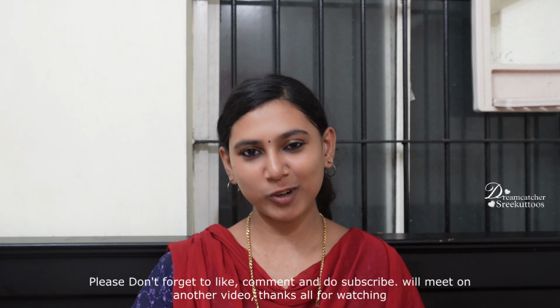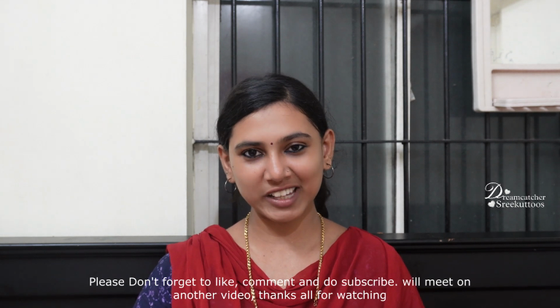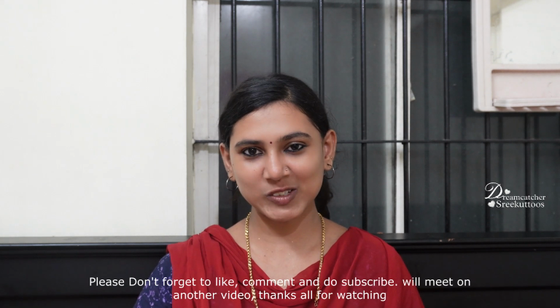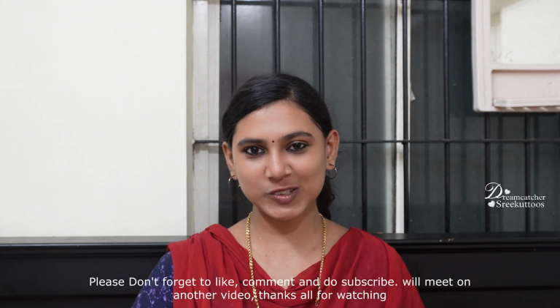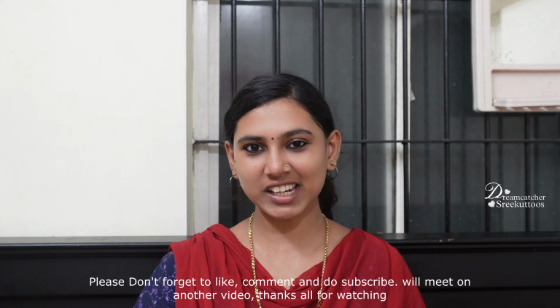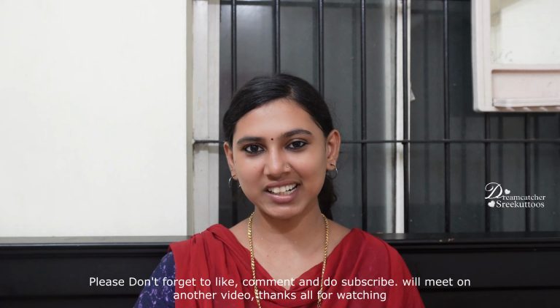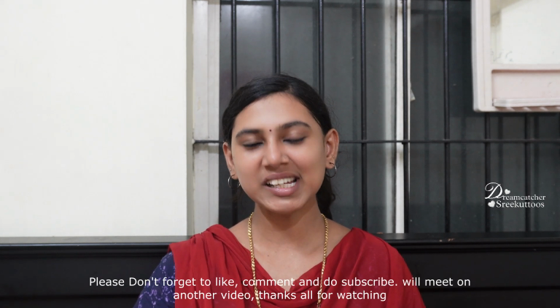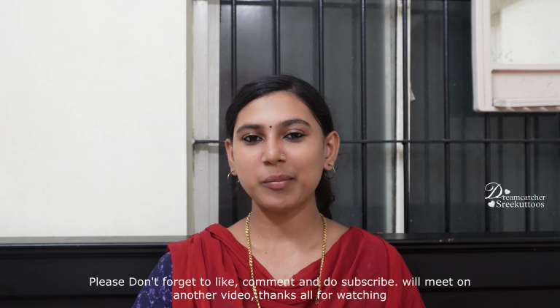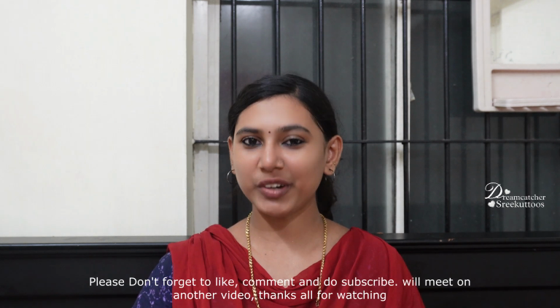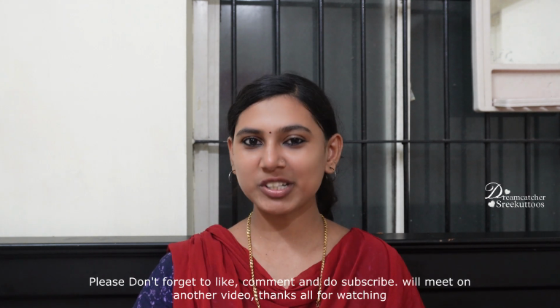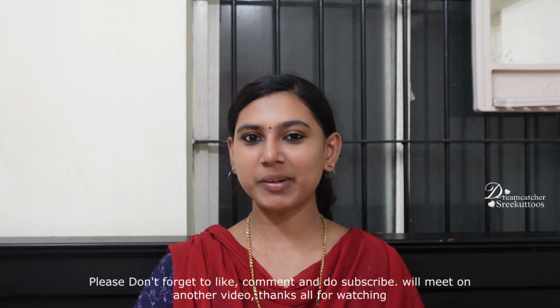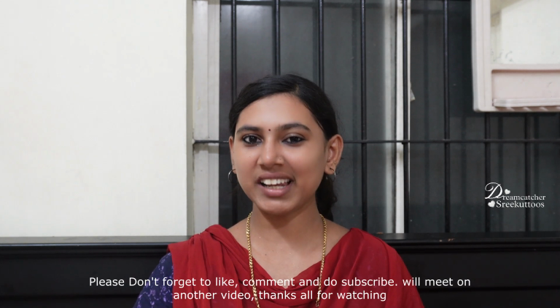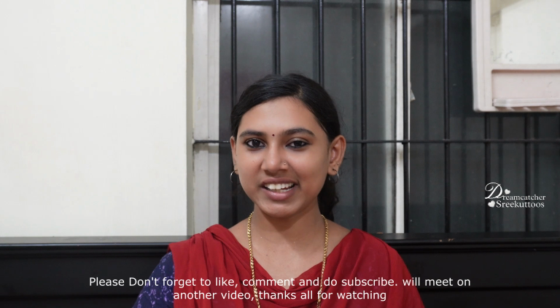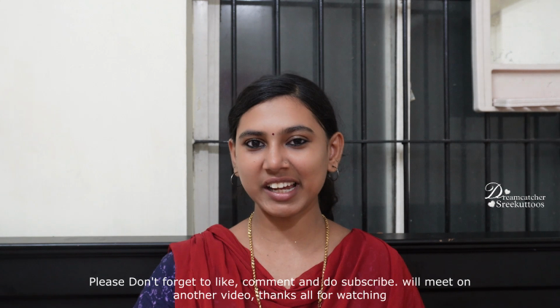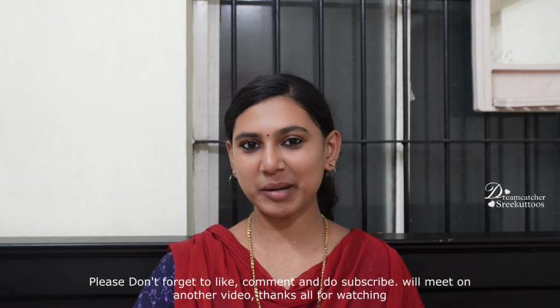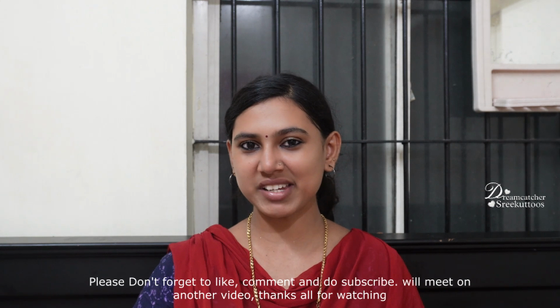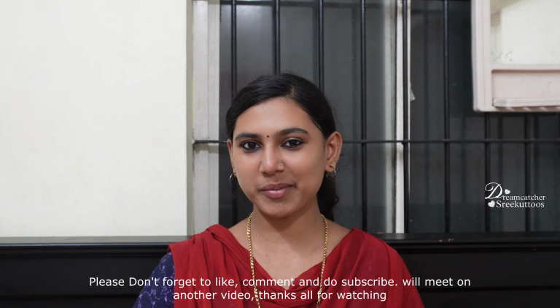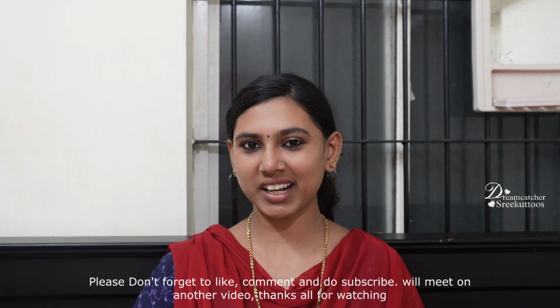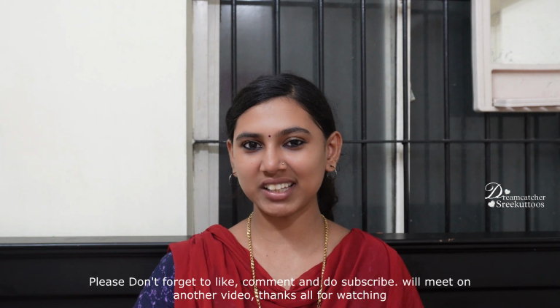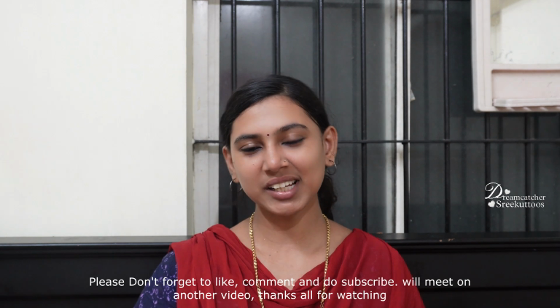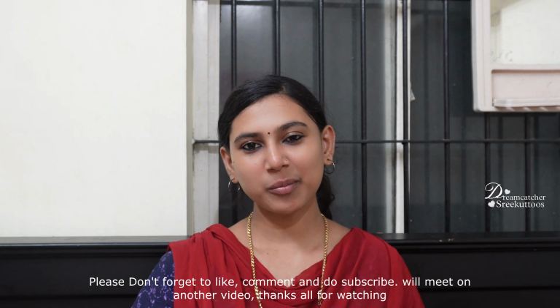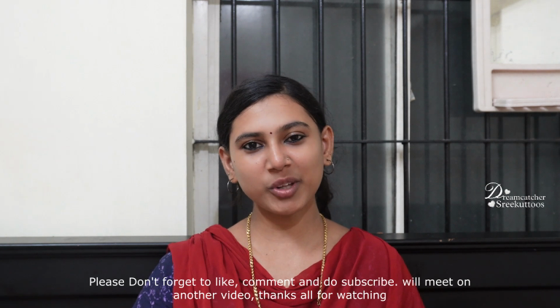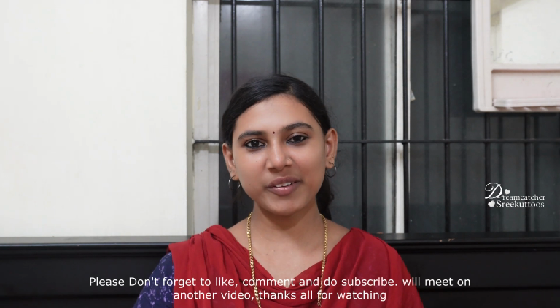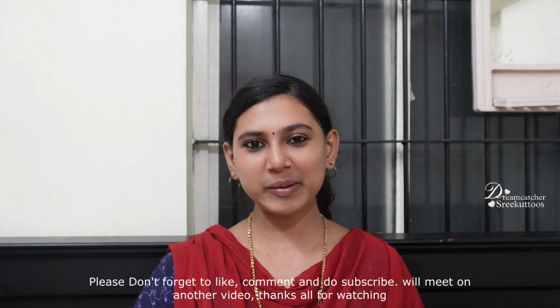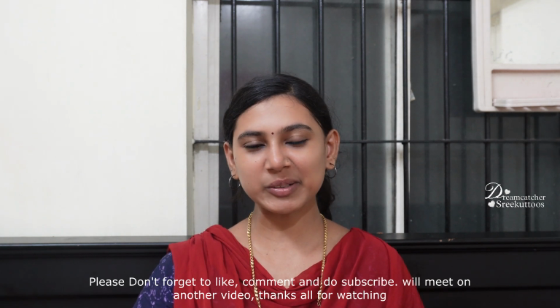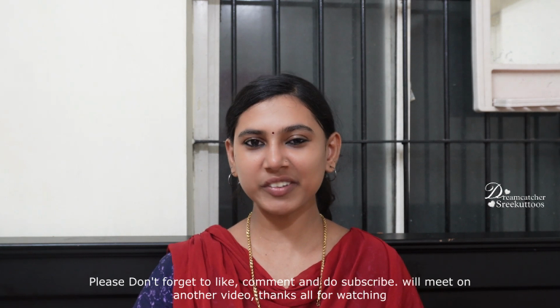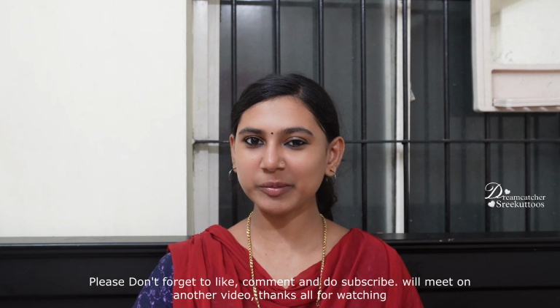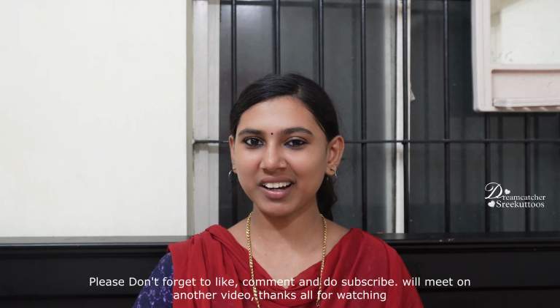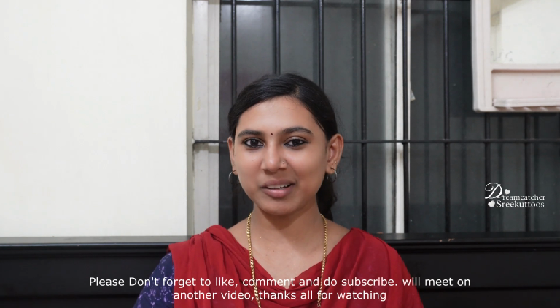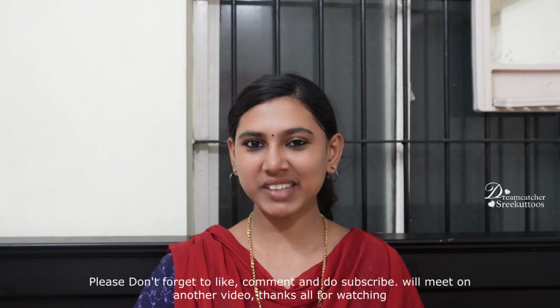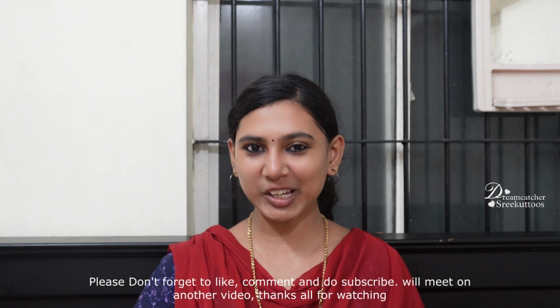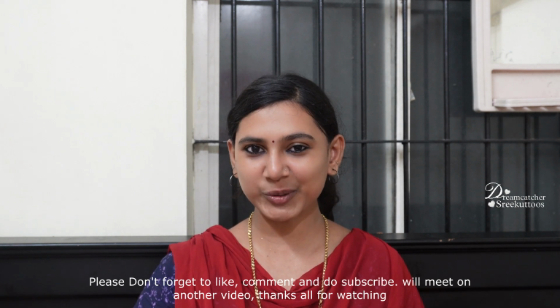Please like and comment on this video. Thank you!